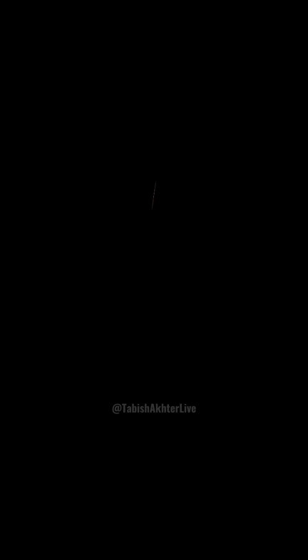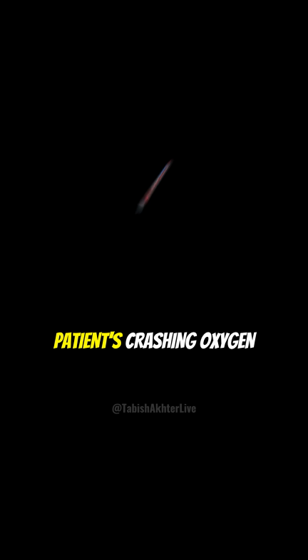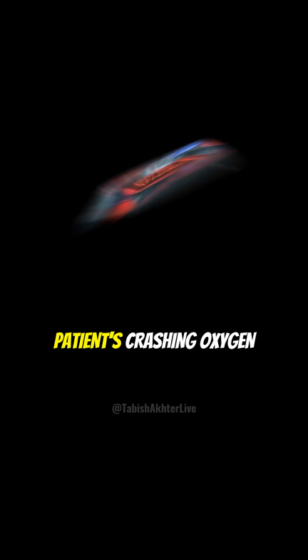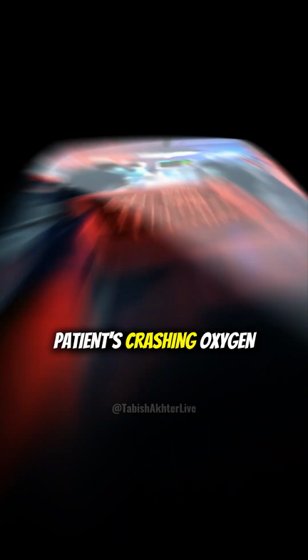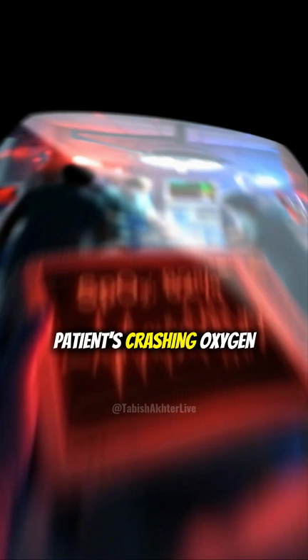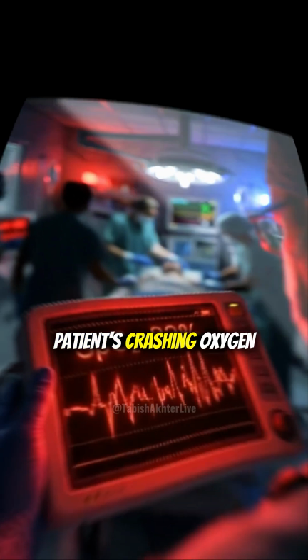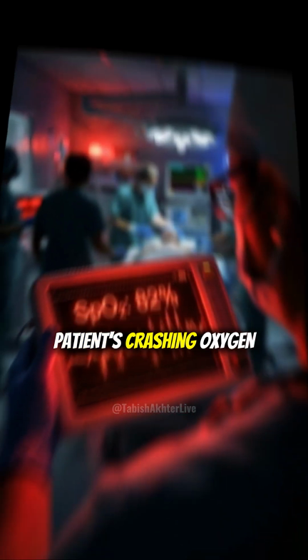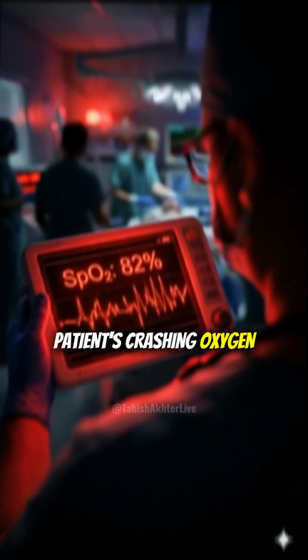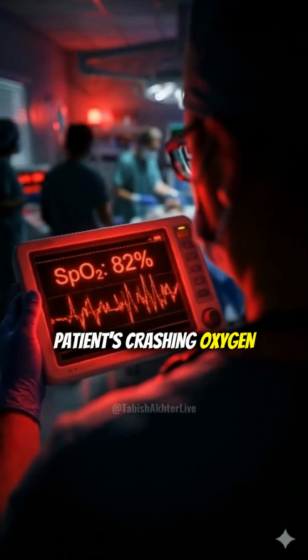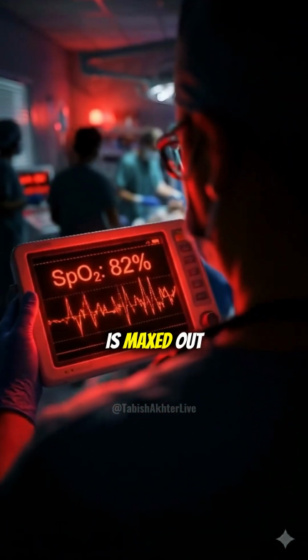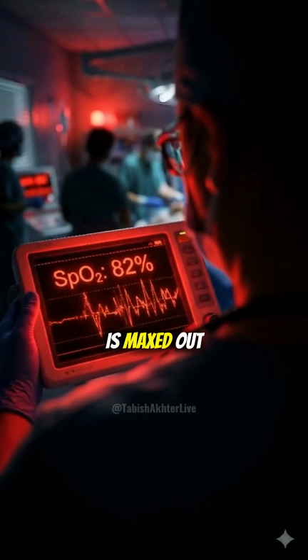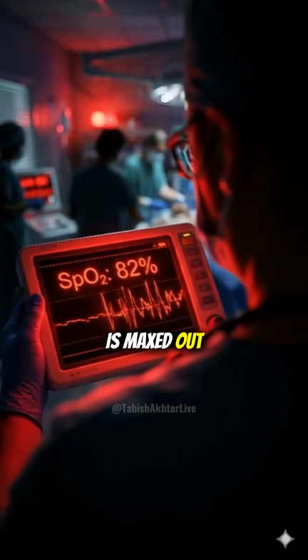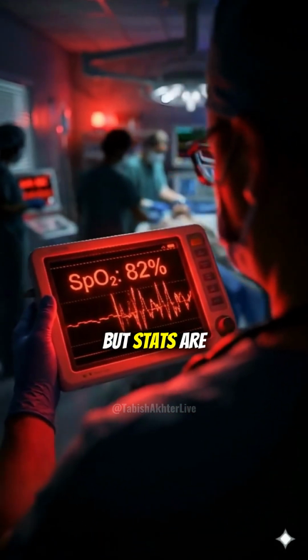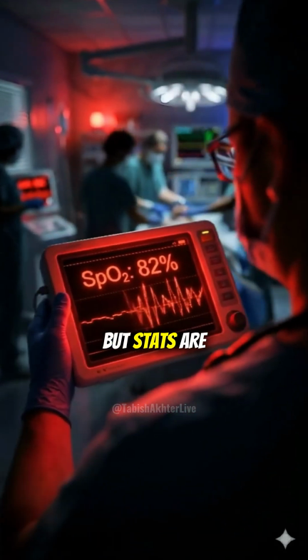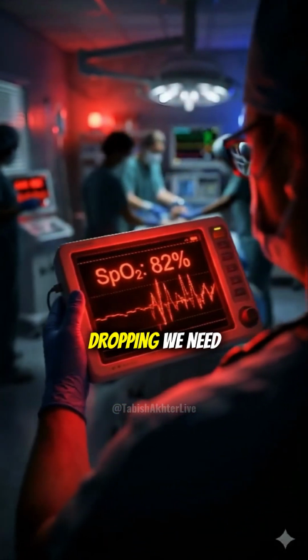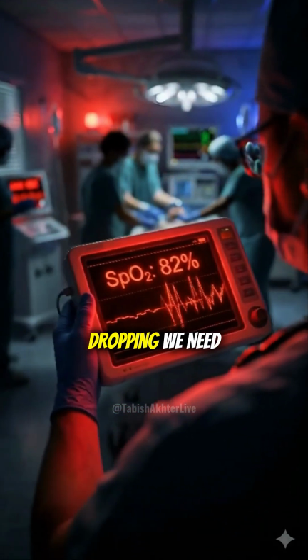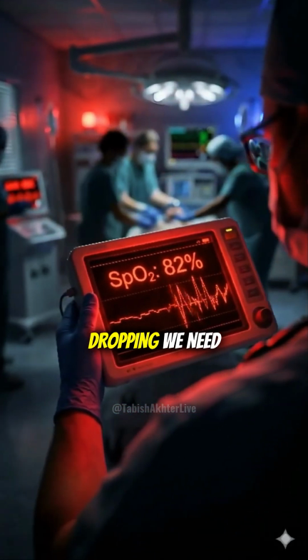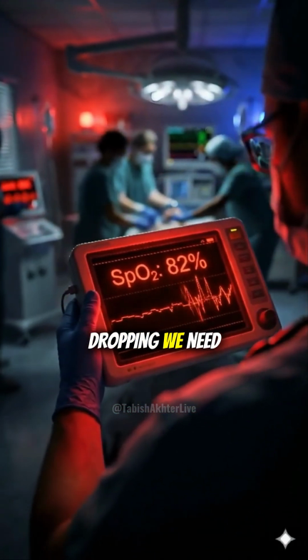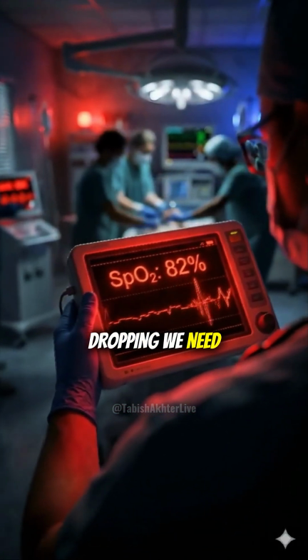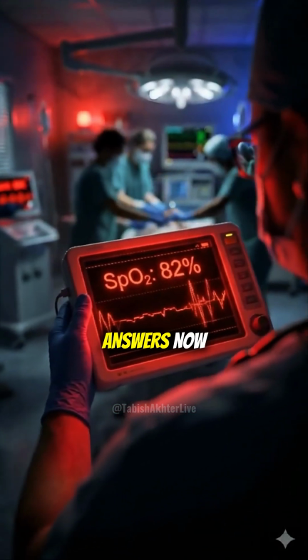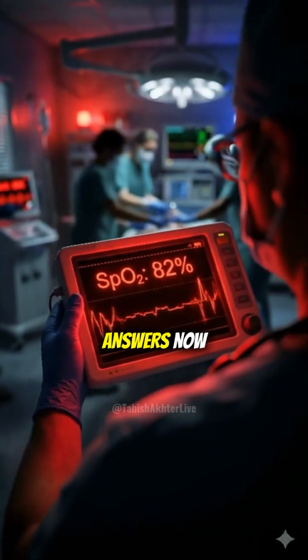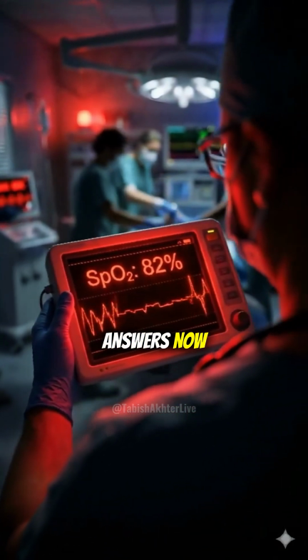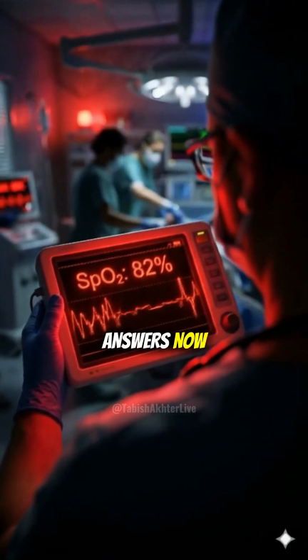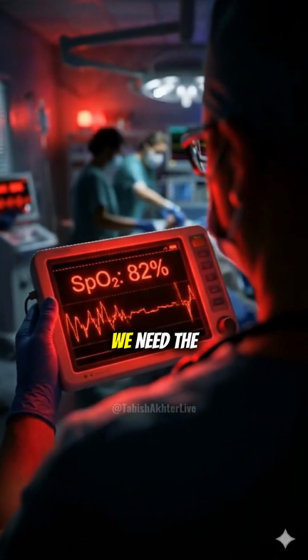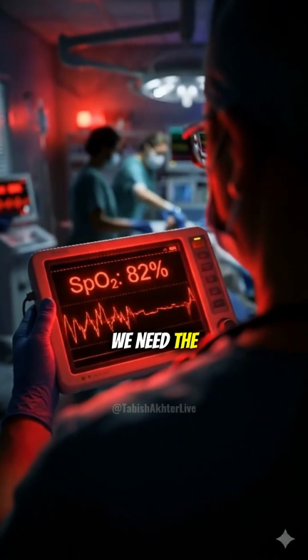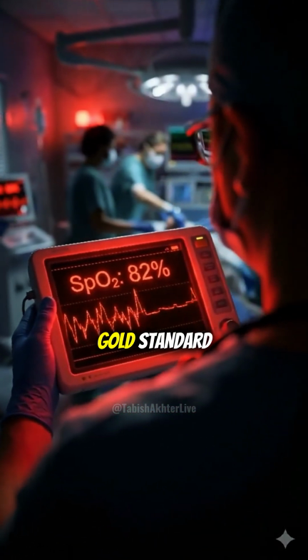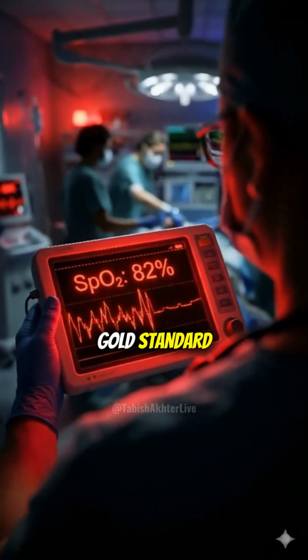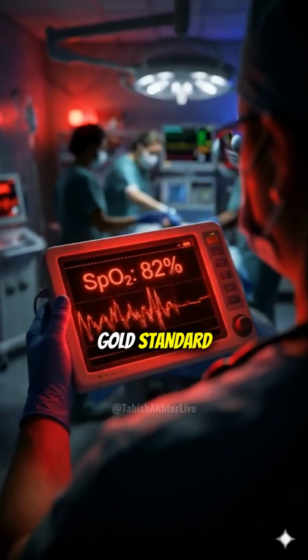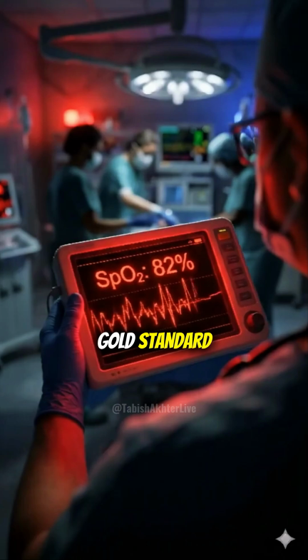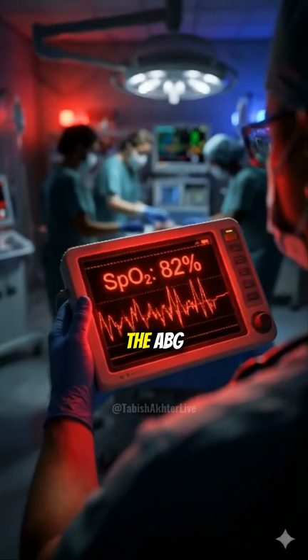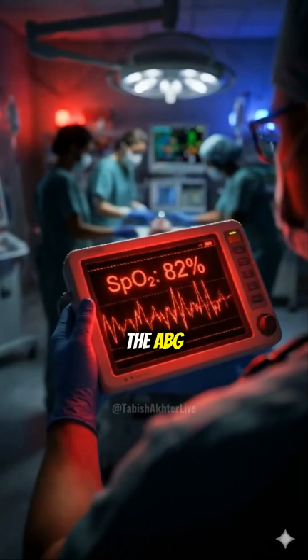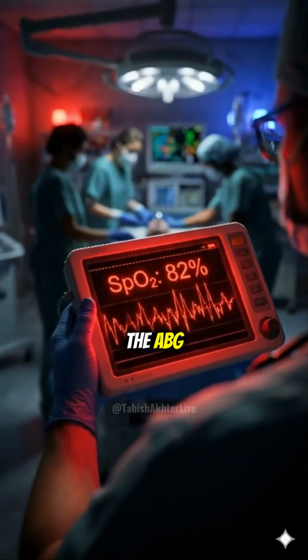Patient's crashing. Oxygen is maxed out but stats are dropping. We need answers now. We need the gold standard — the ABG.